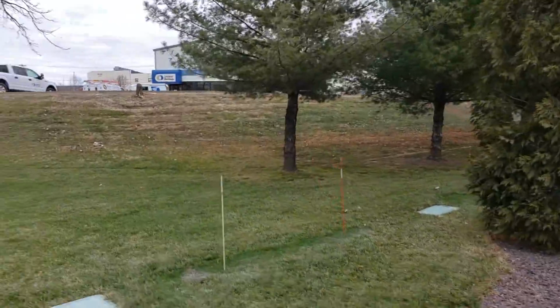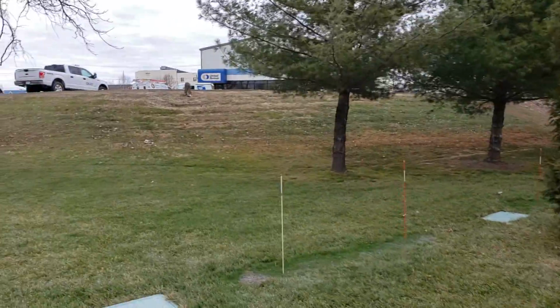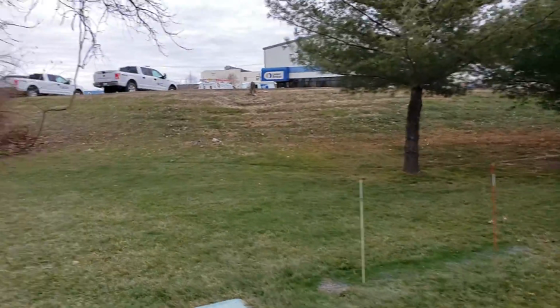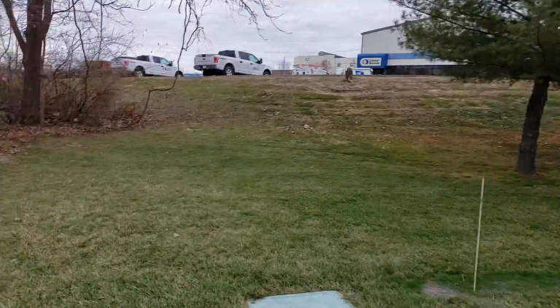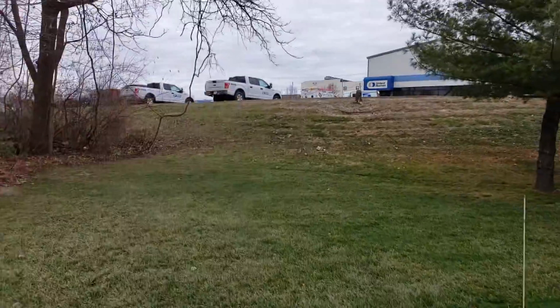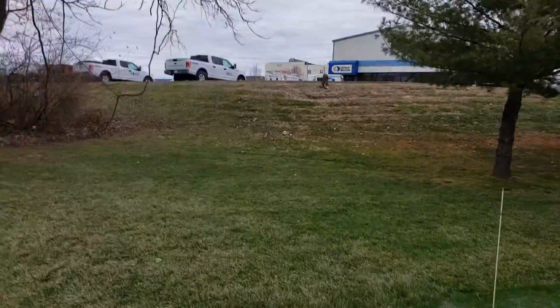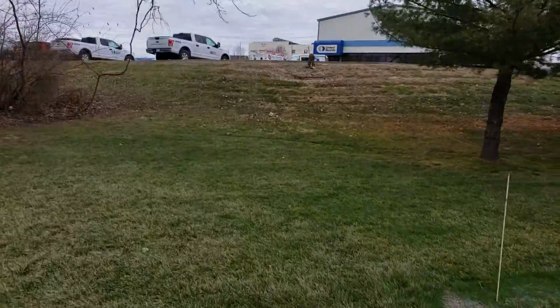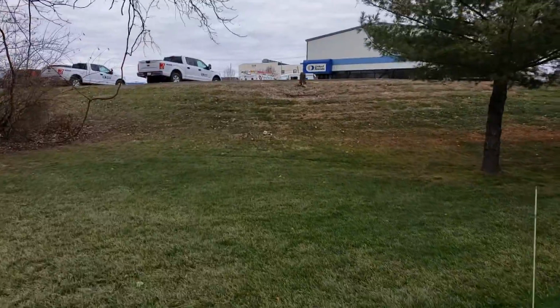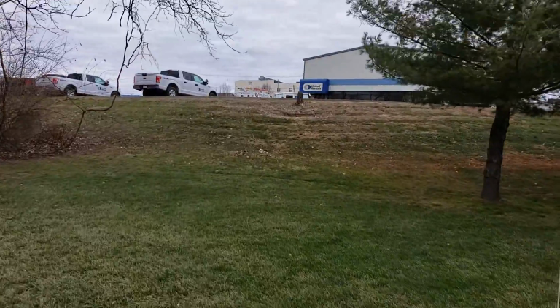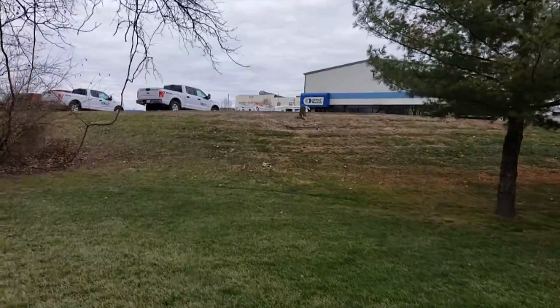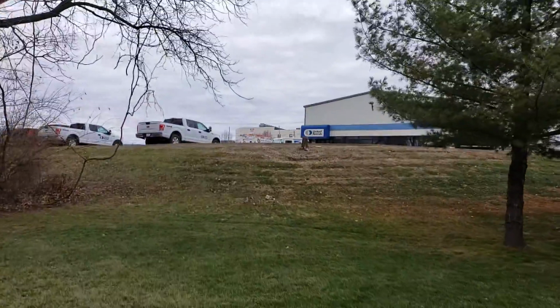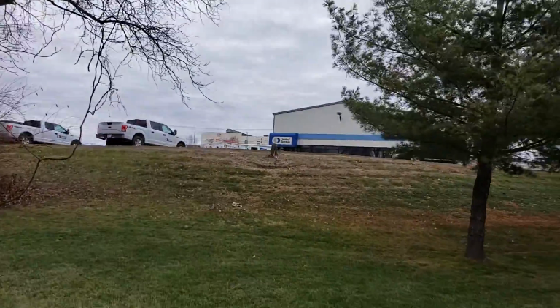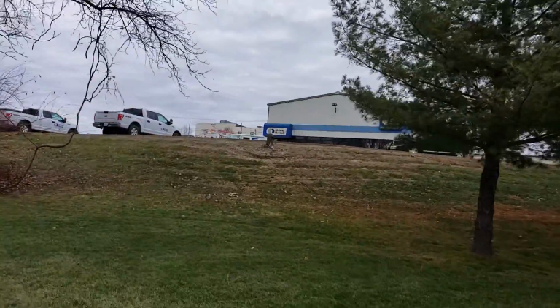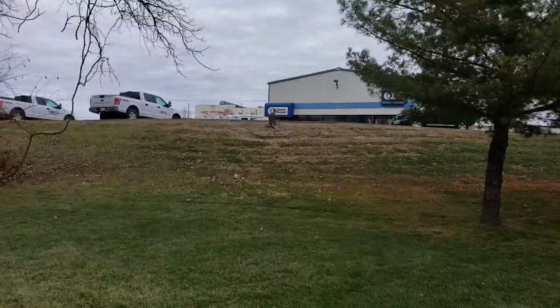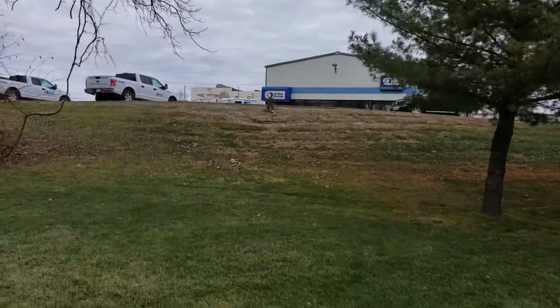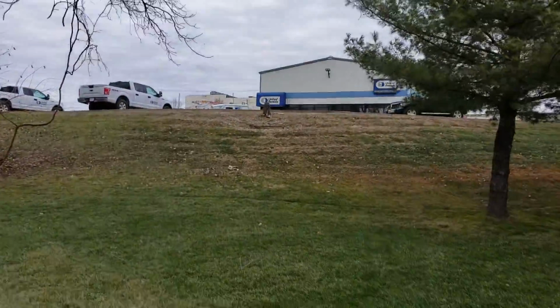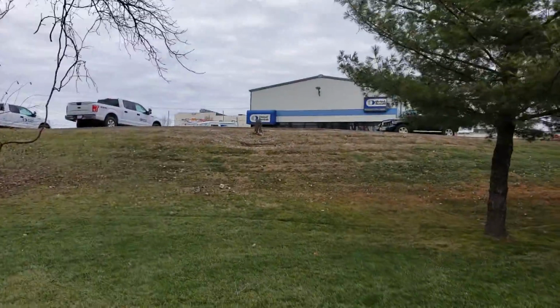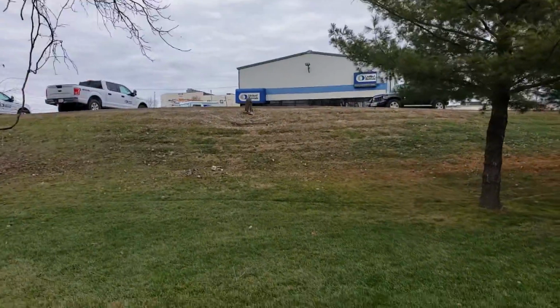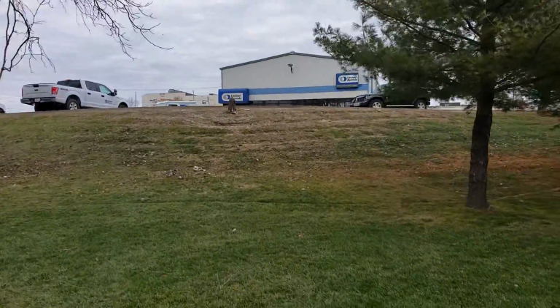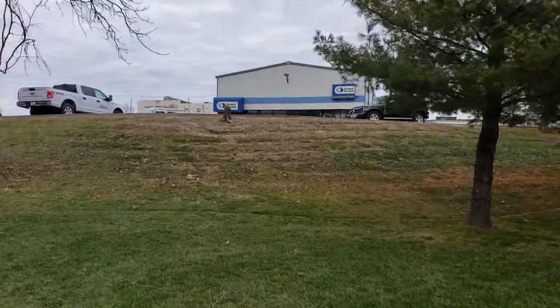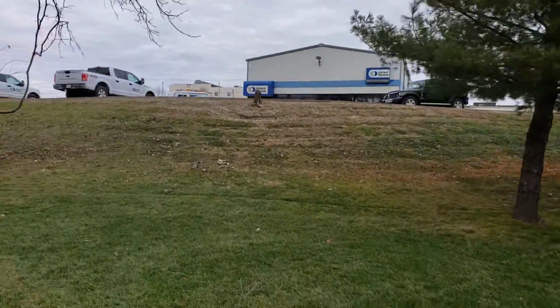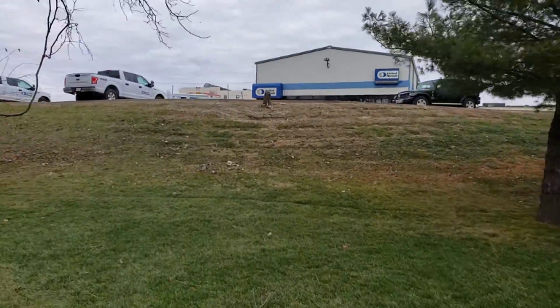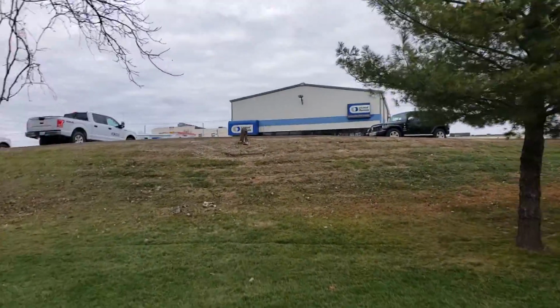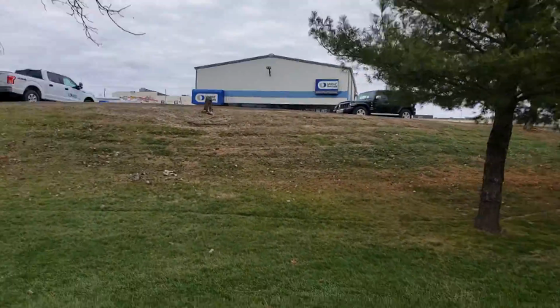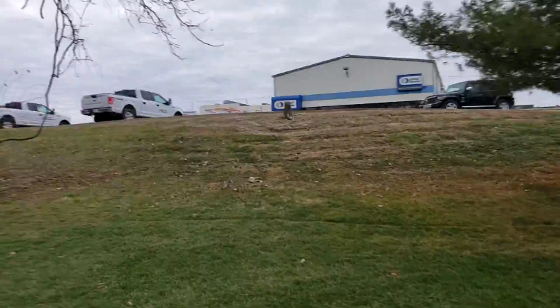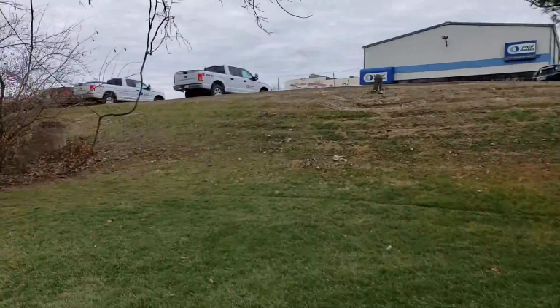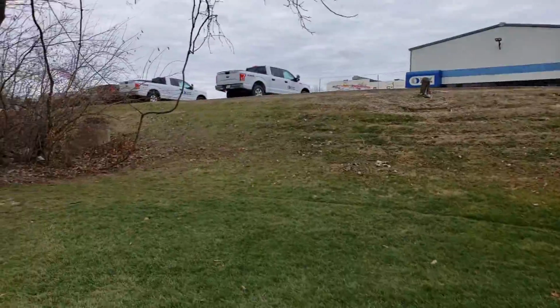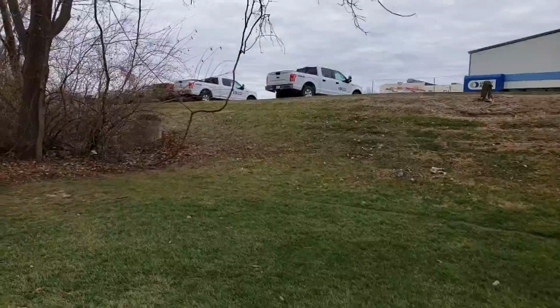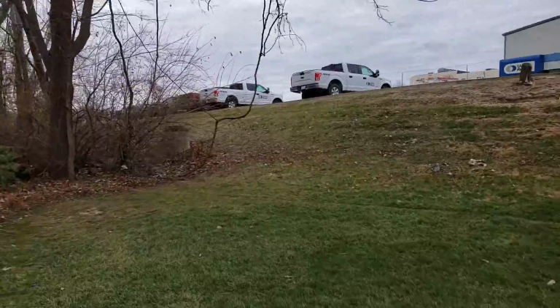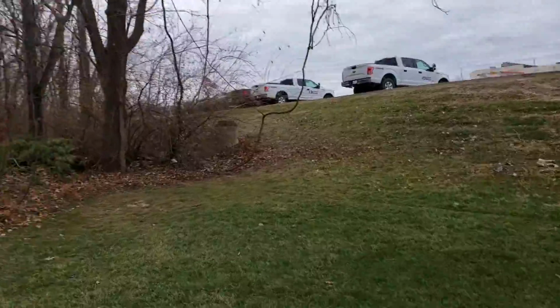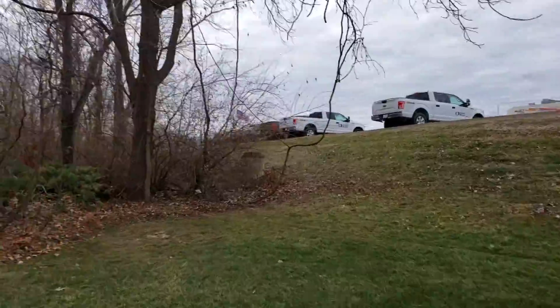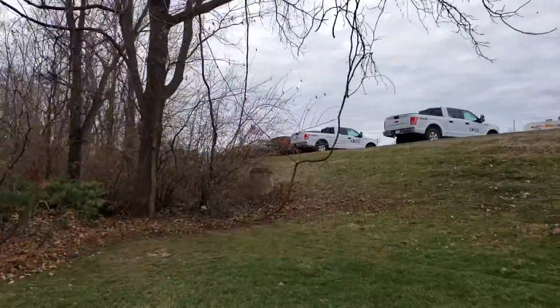If he came up this way, it's just a matter of figuring it out.